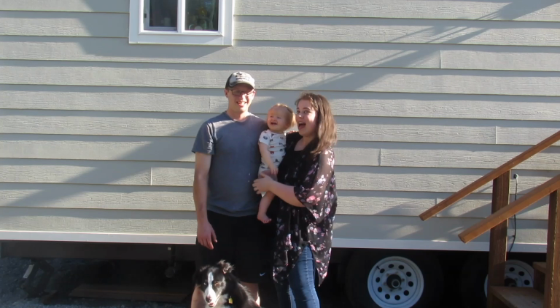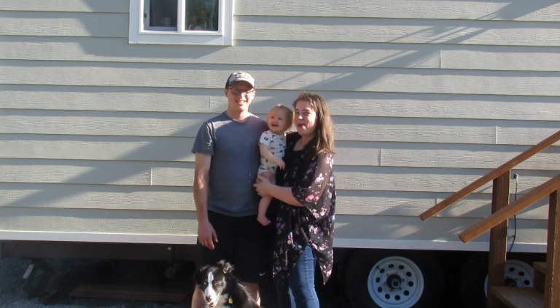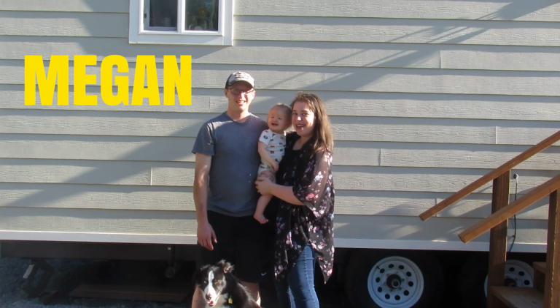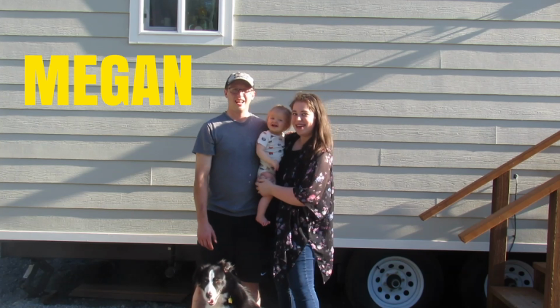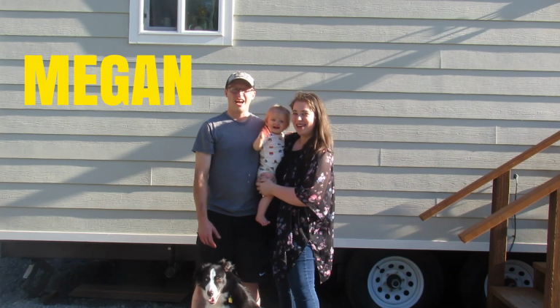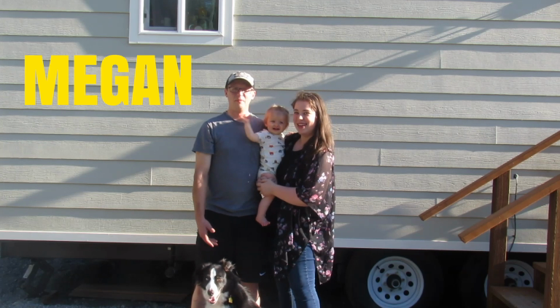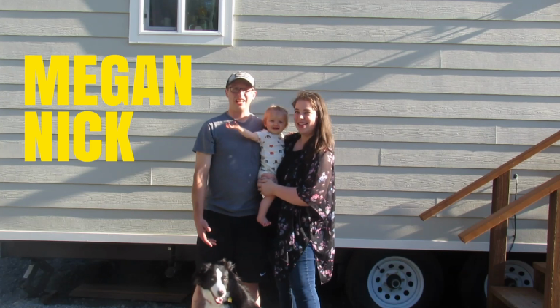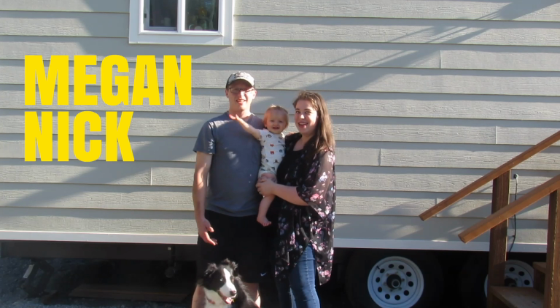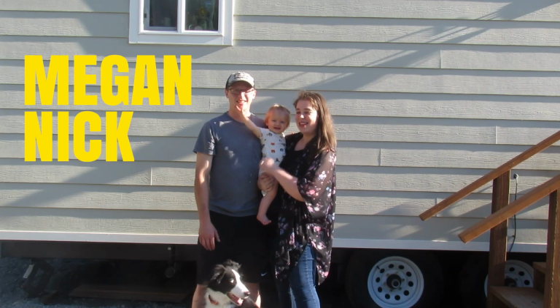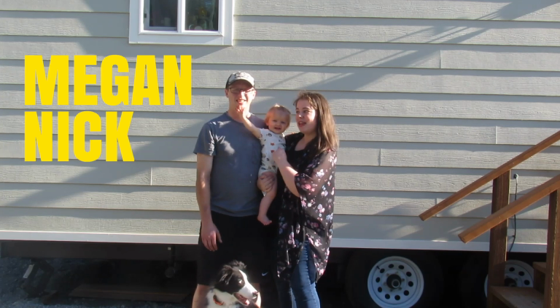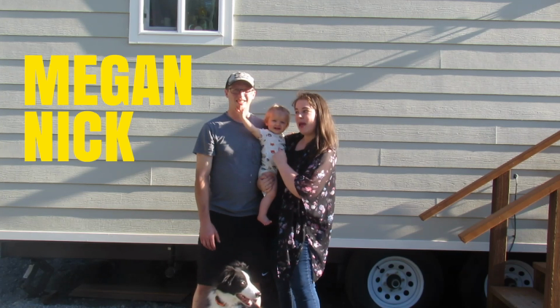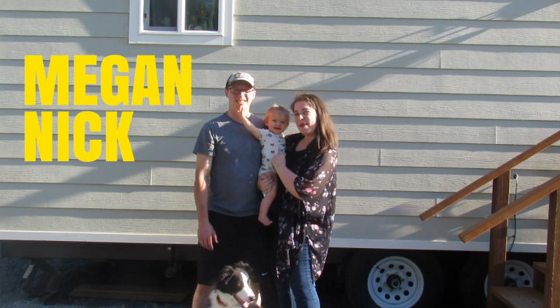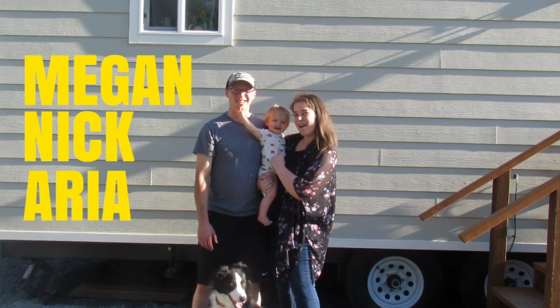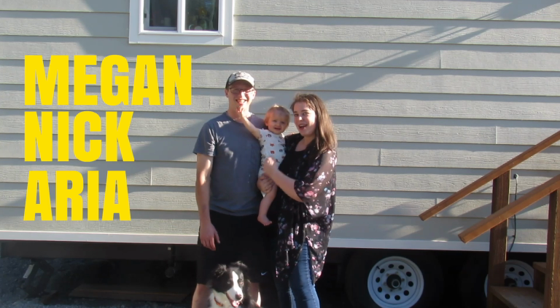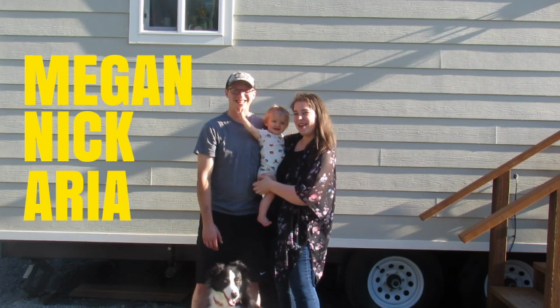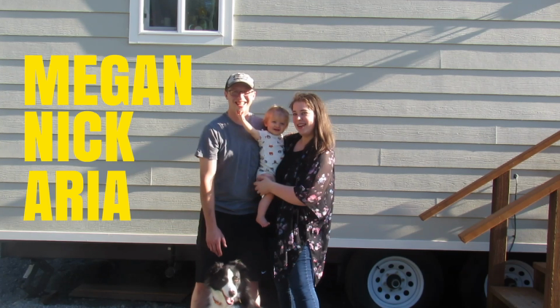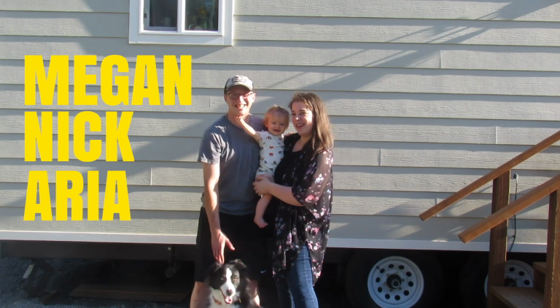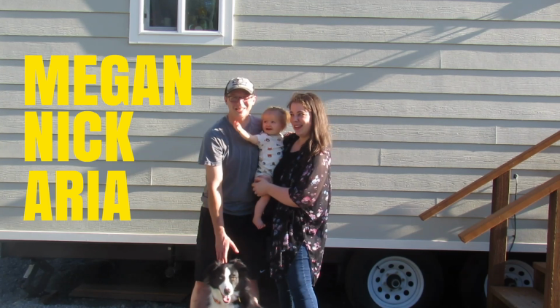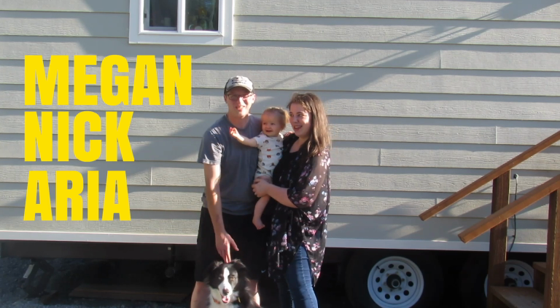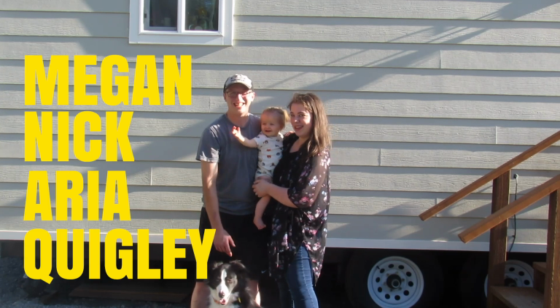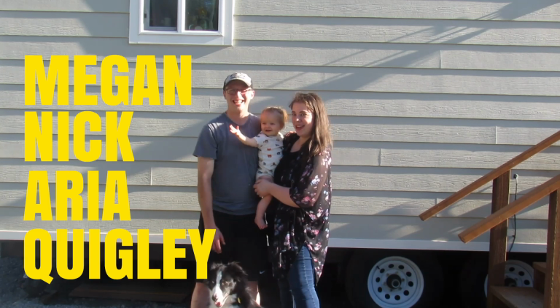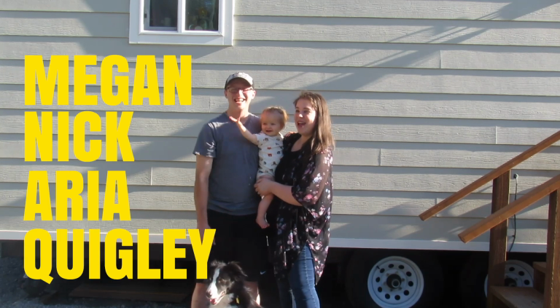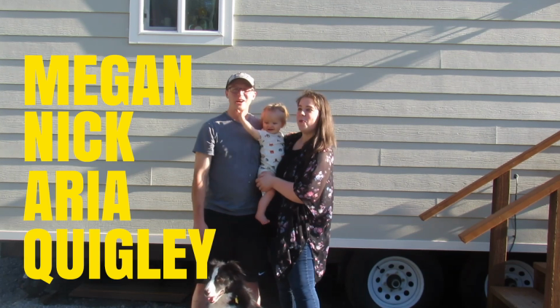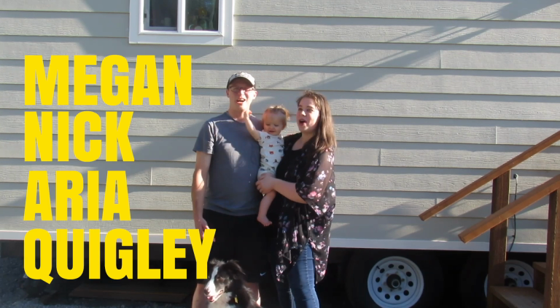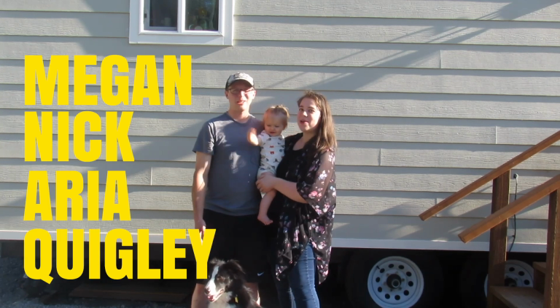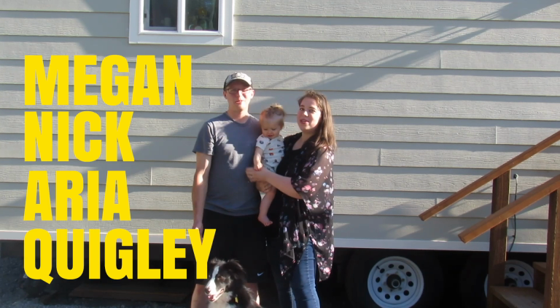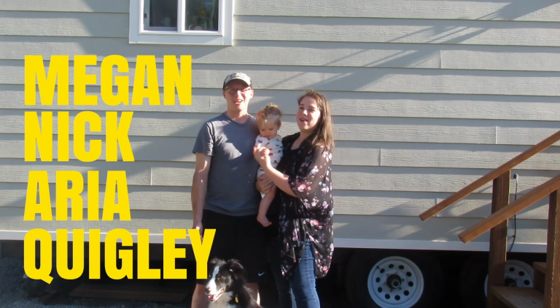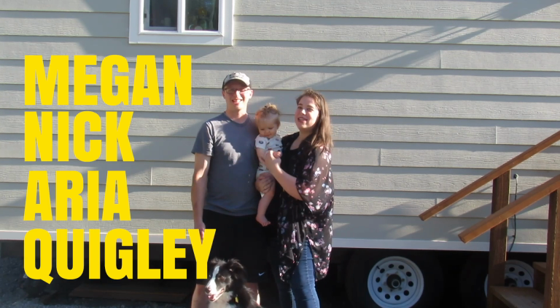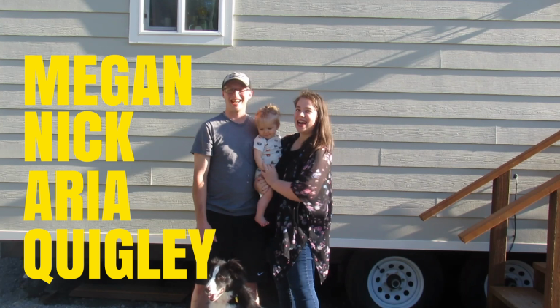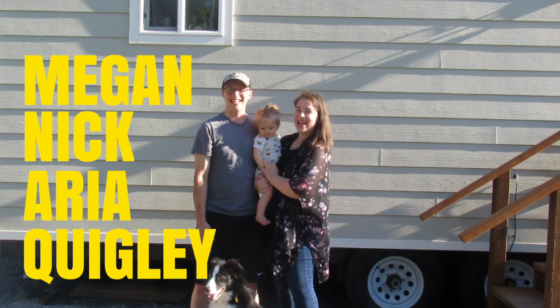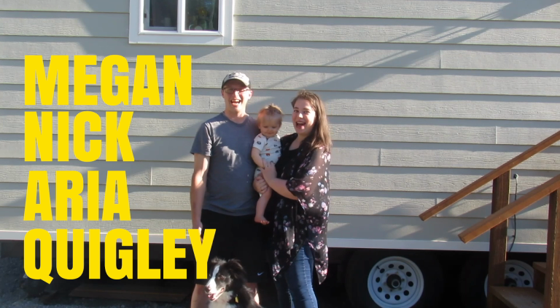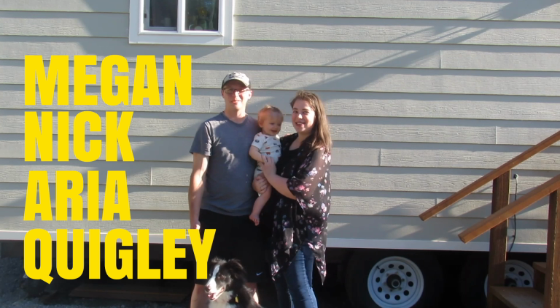I'm Megan. I'm Nick. This is baby Aria. This is Quigley. Welcome to our tiny house.